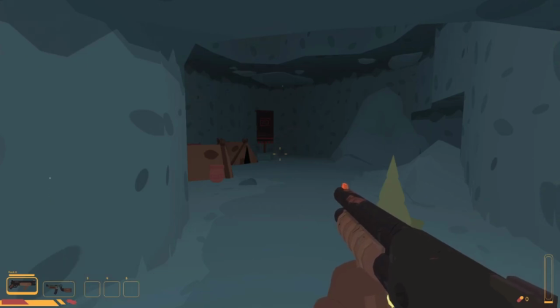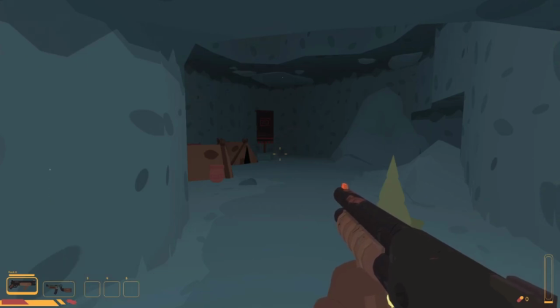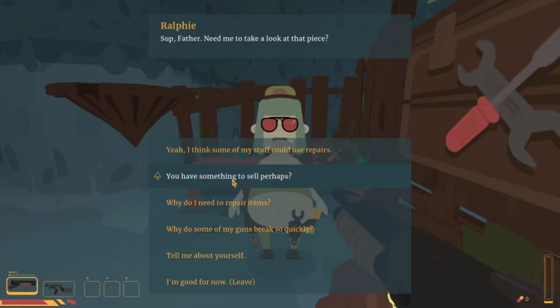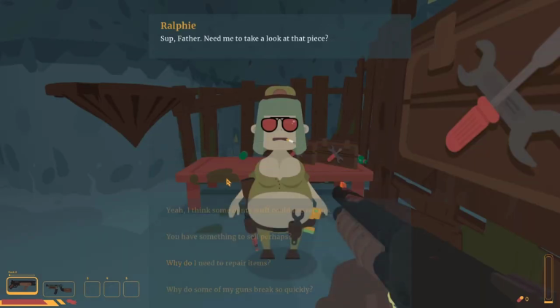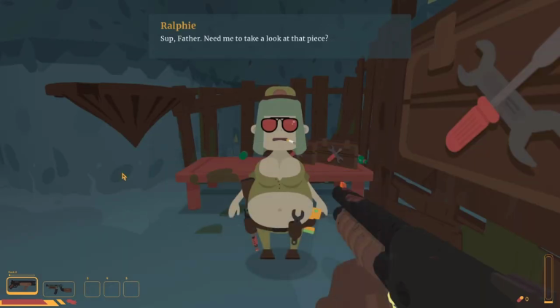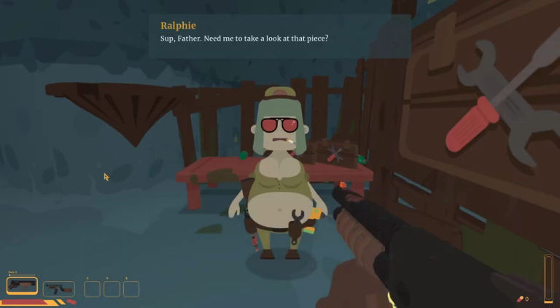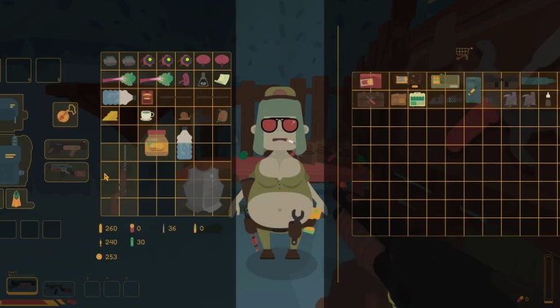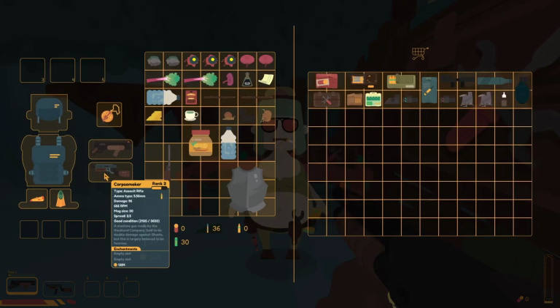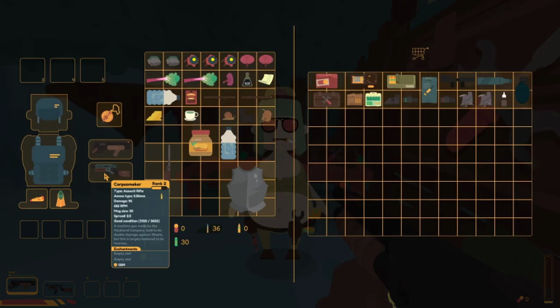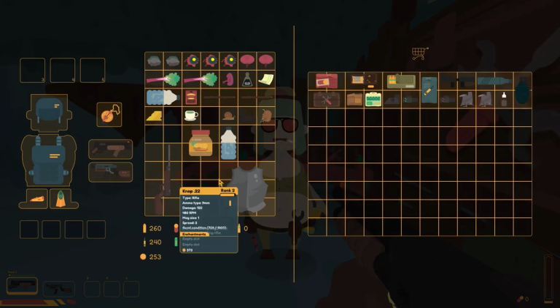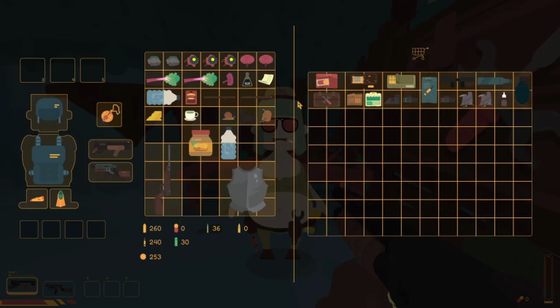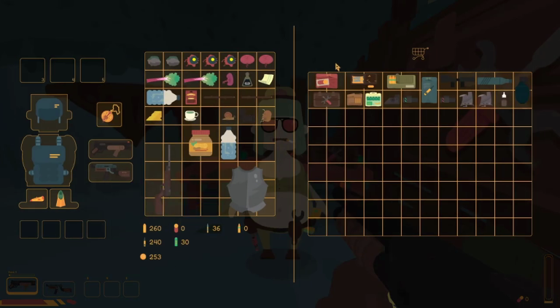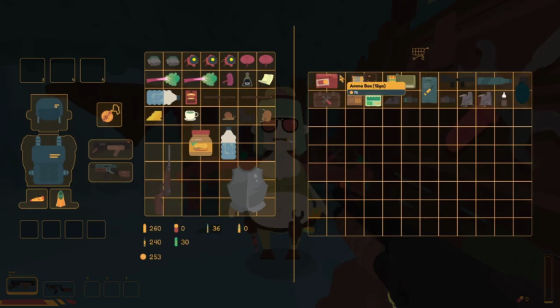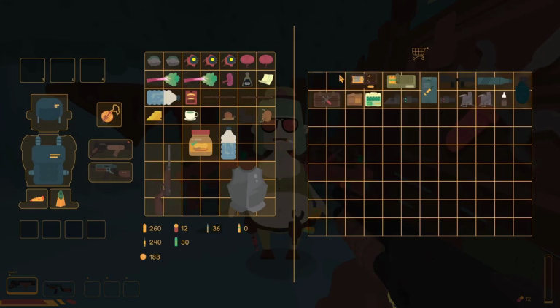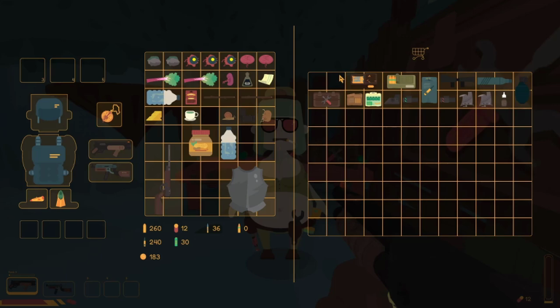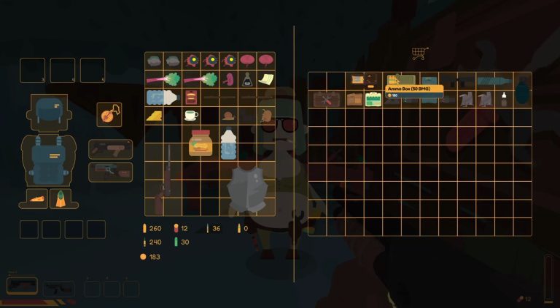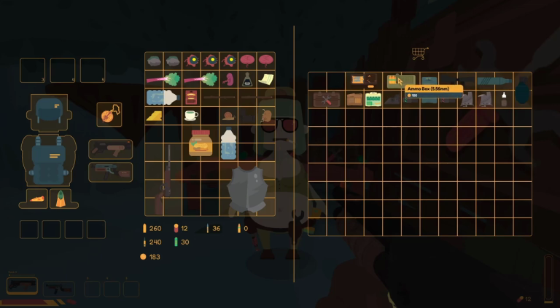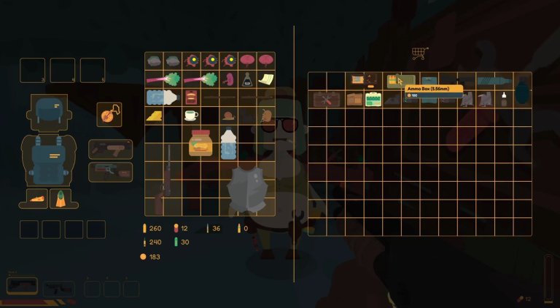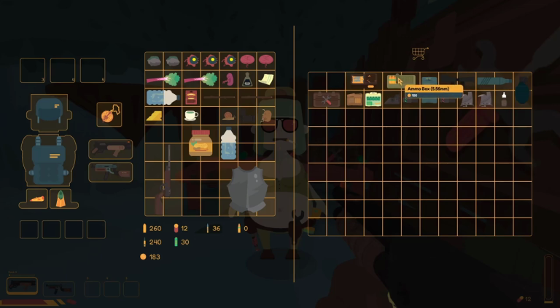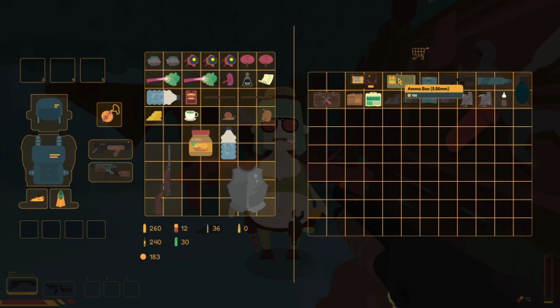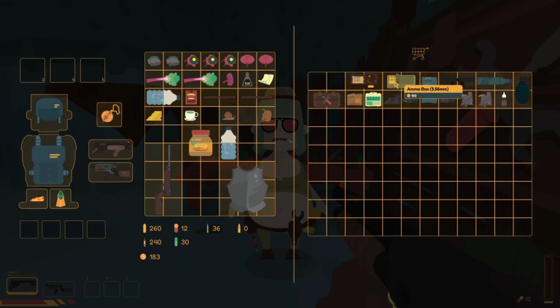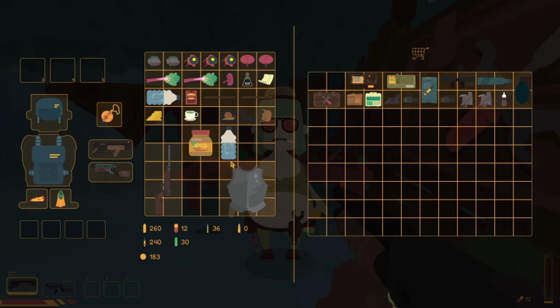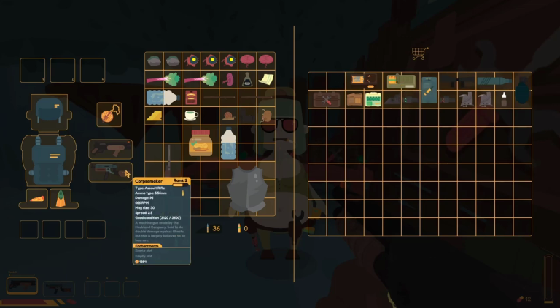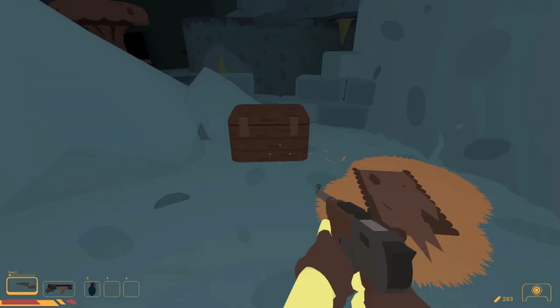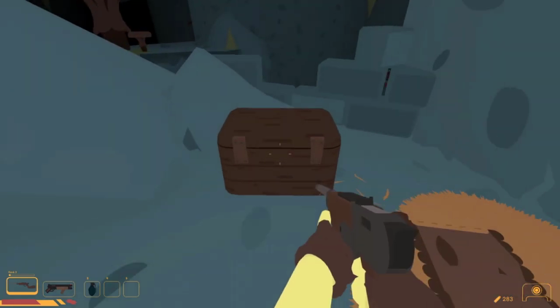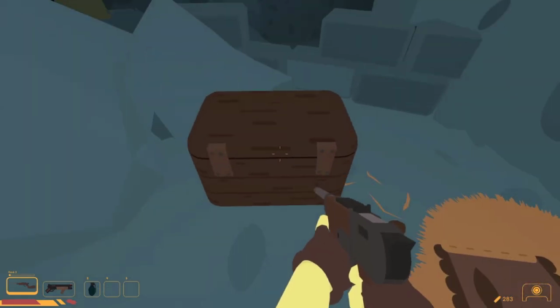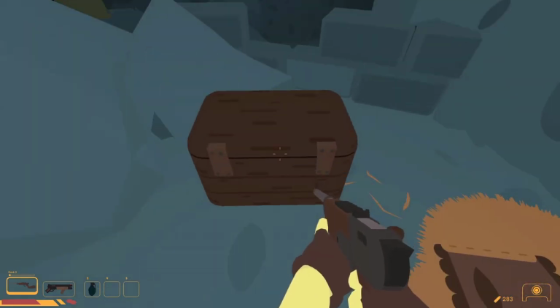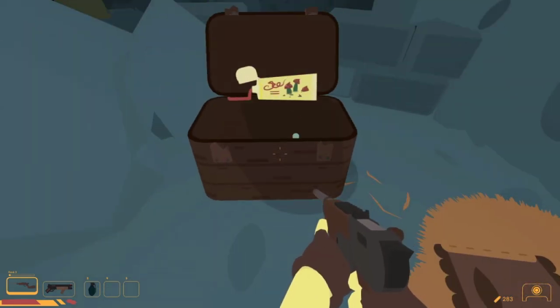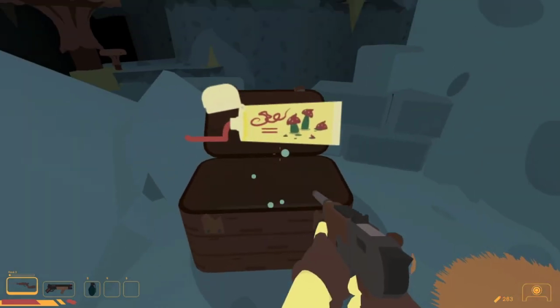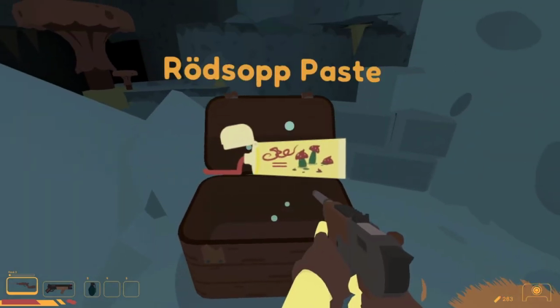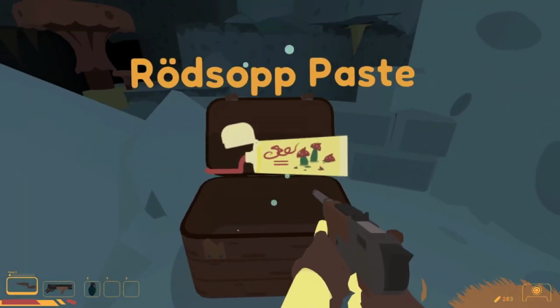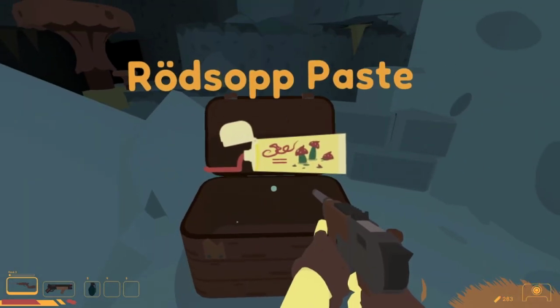Next we found Ralphie and bought some ammo from her before coming across a chest with rod saw paste.